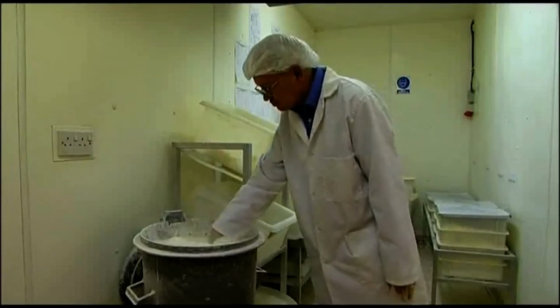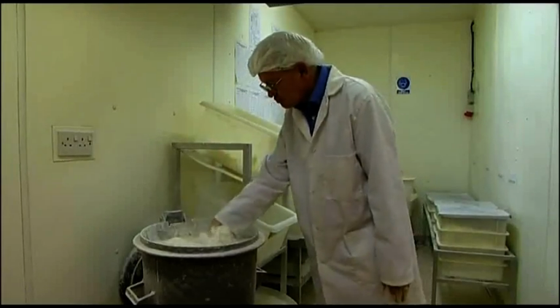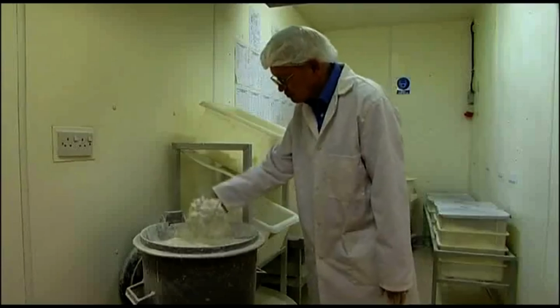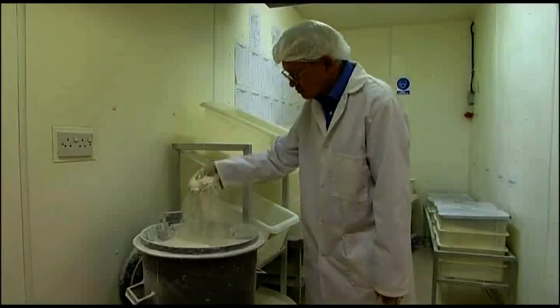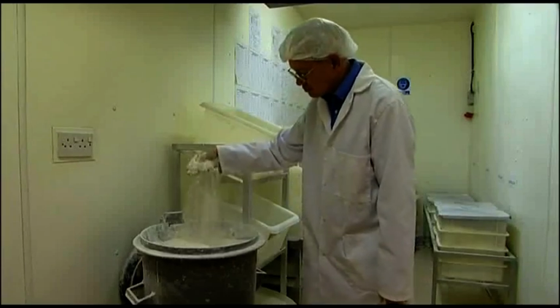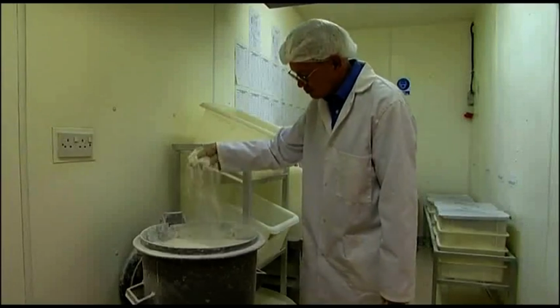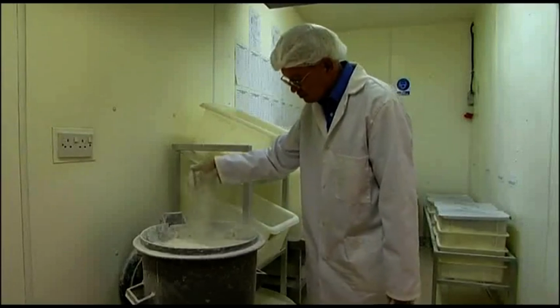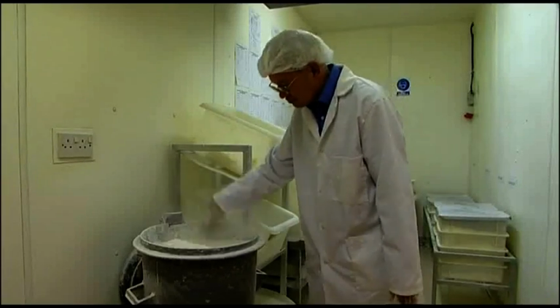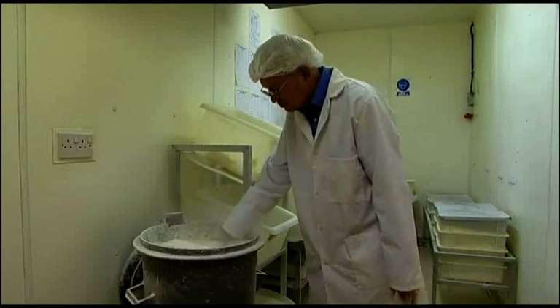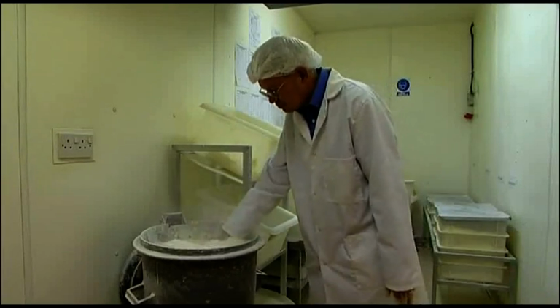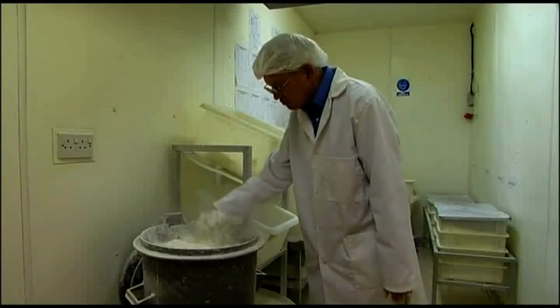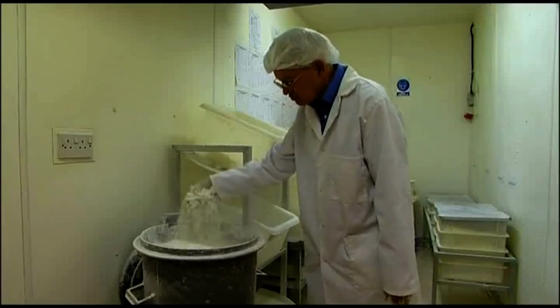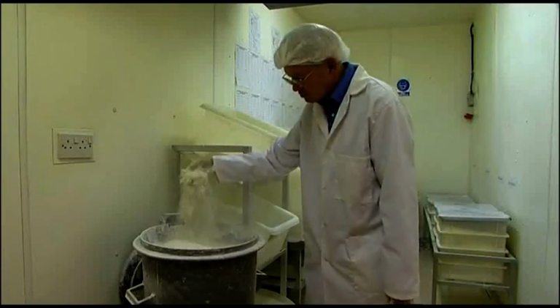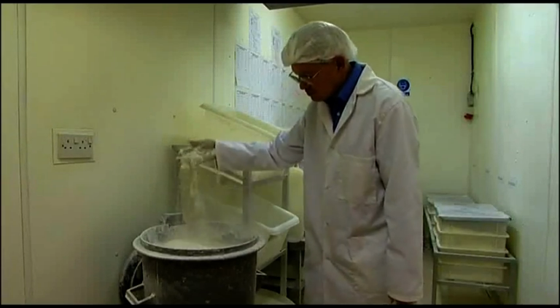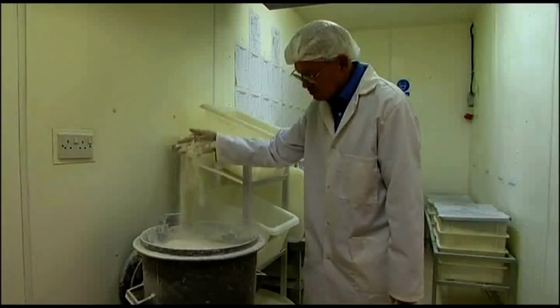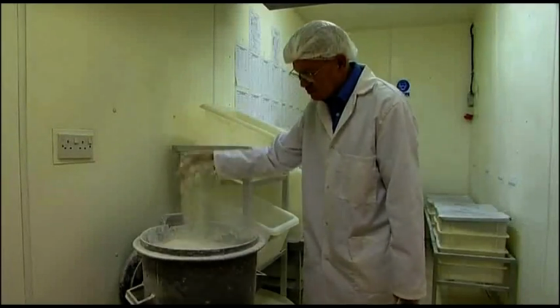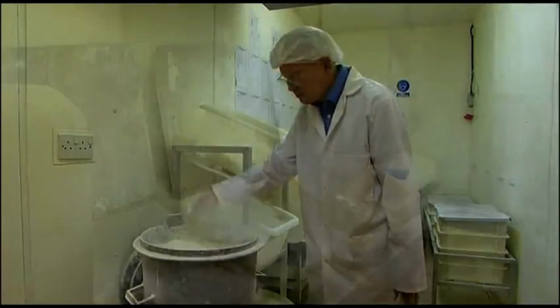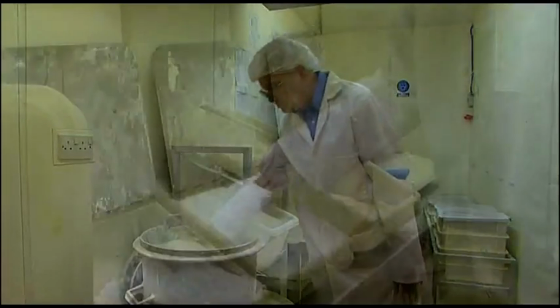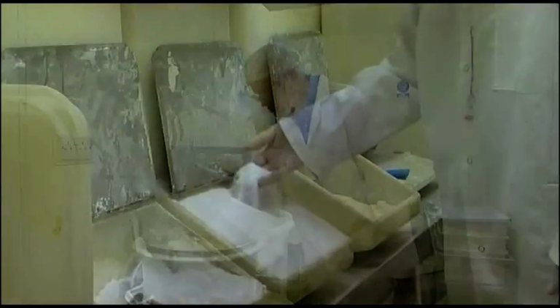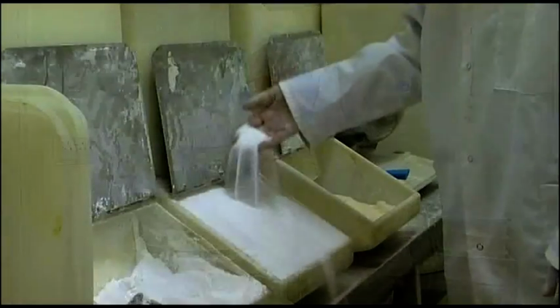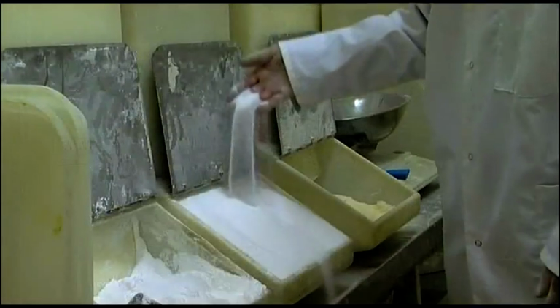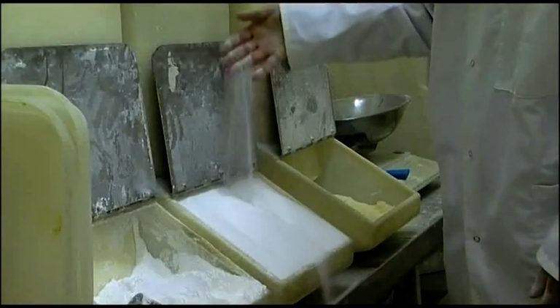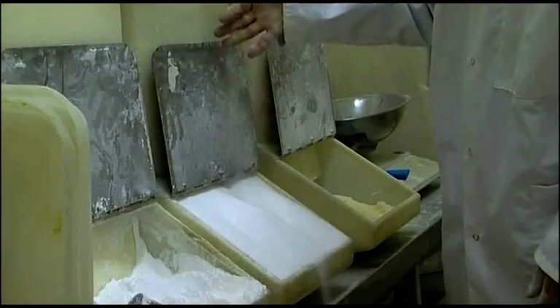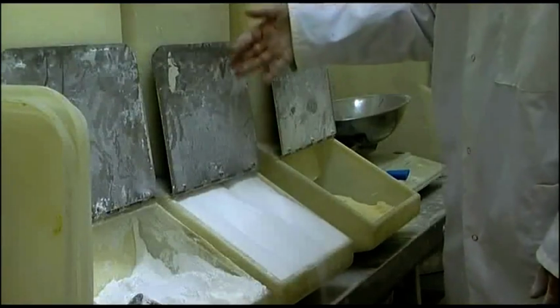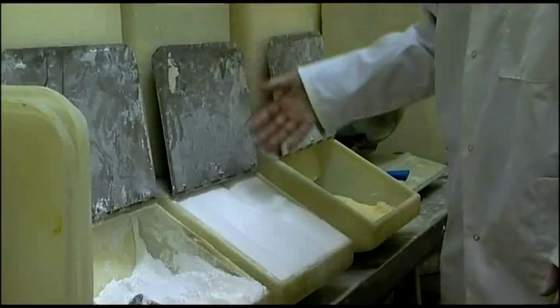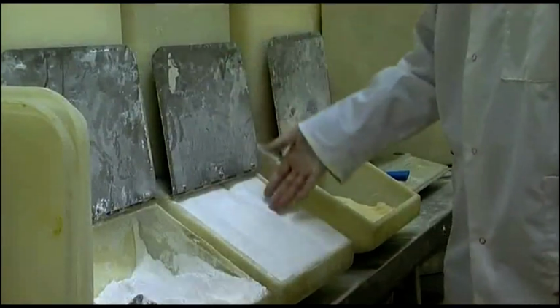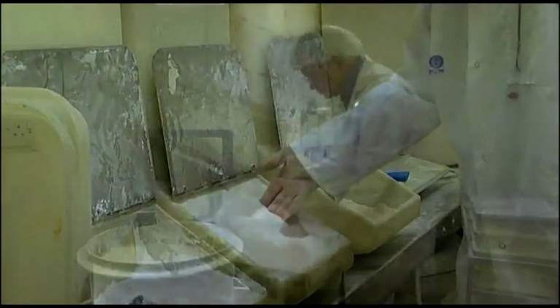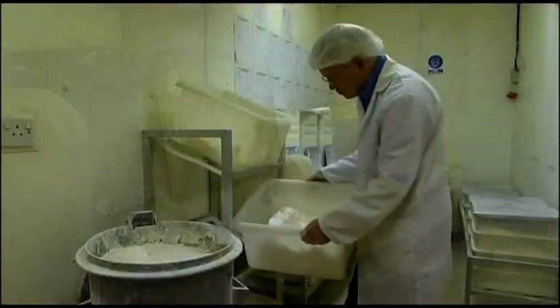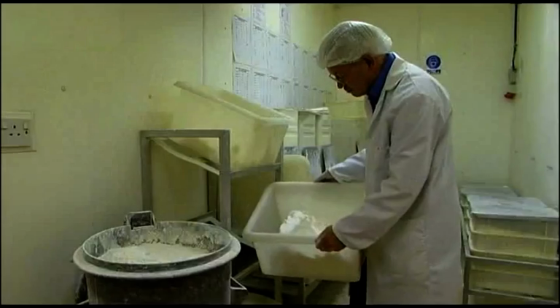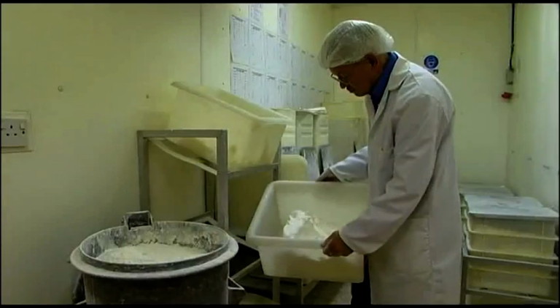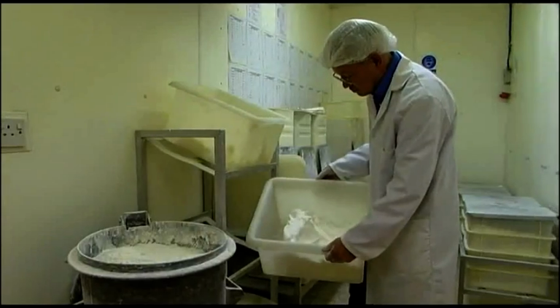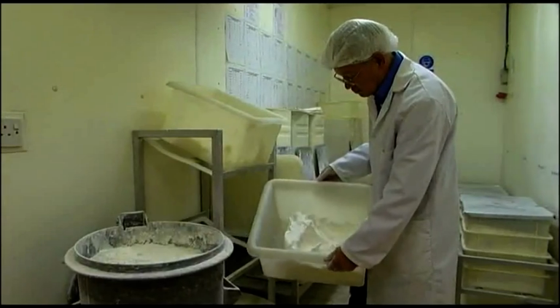White bread: obviously white flour, water, yeast, salt, fat — fat to help the shelf life, to keep the keeping qualities.